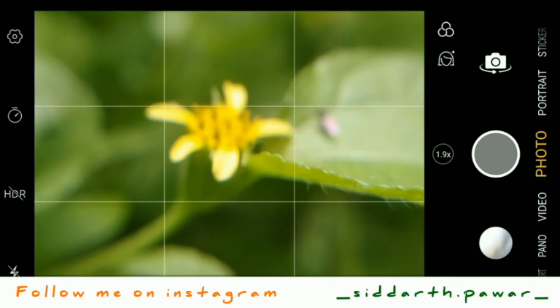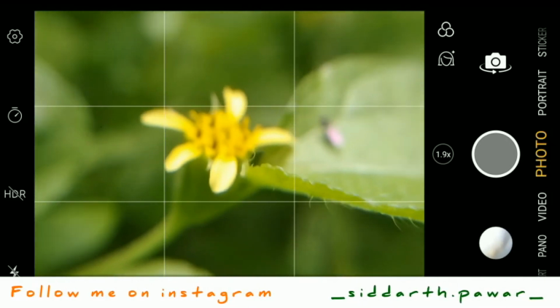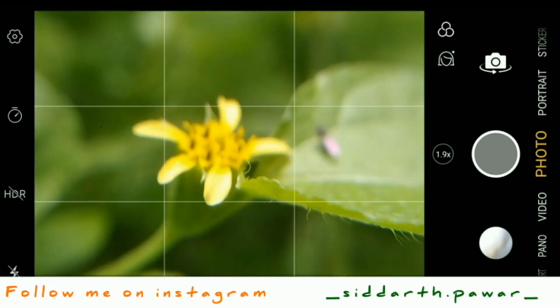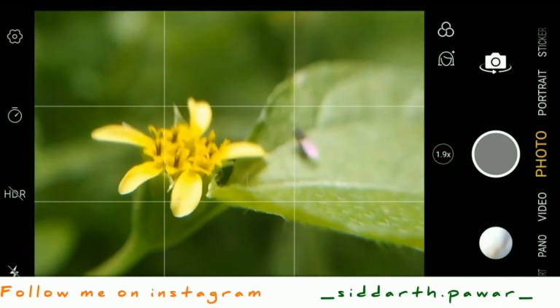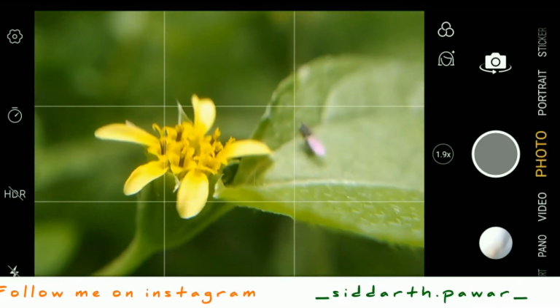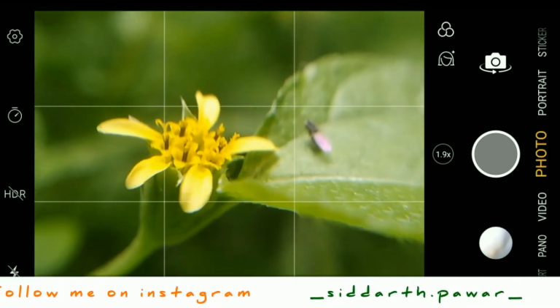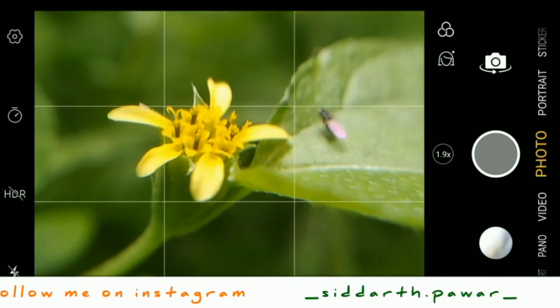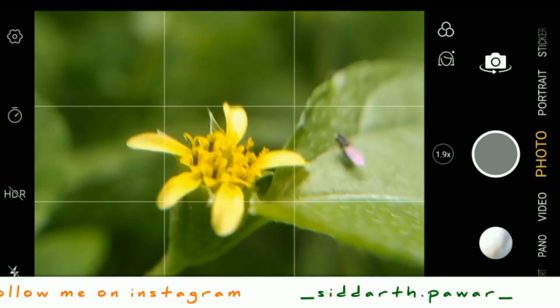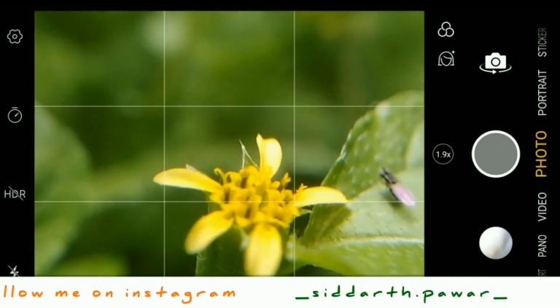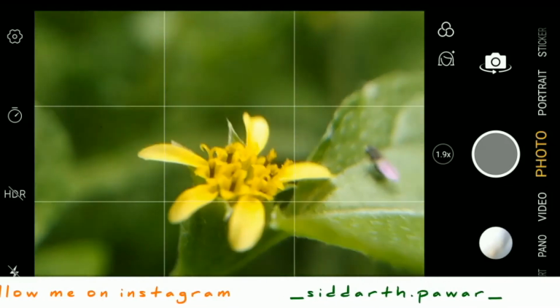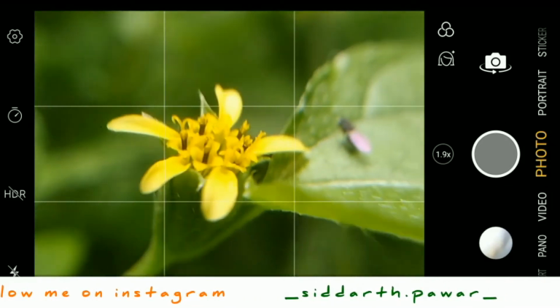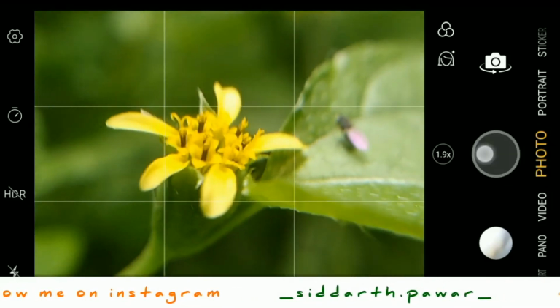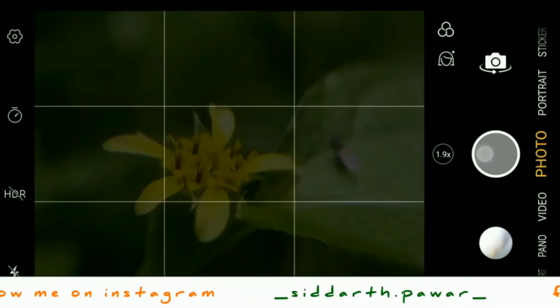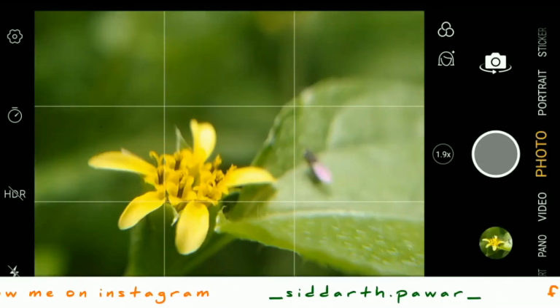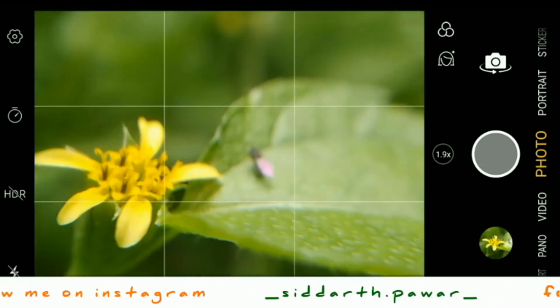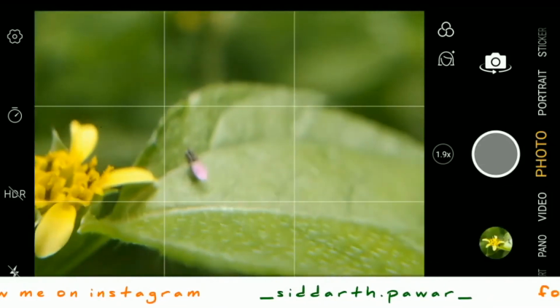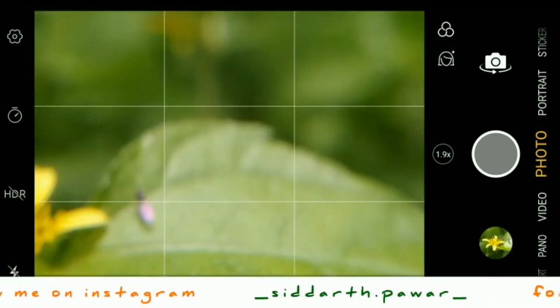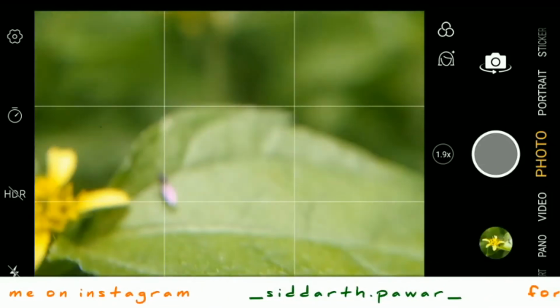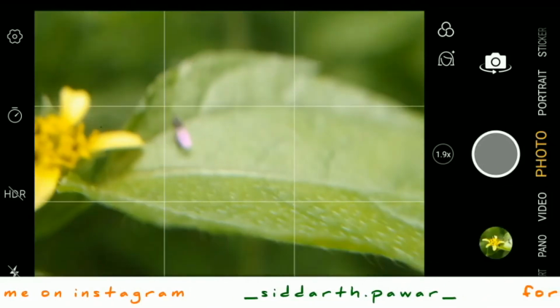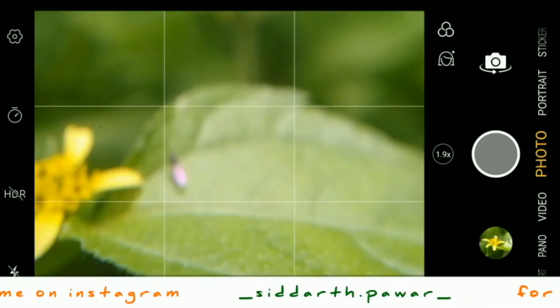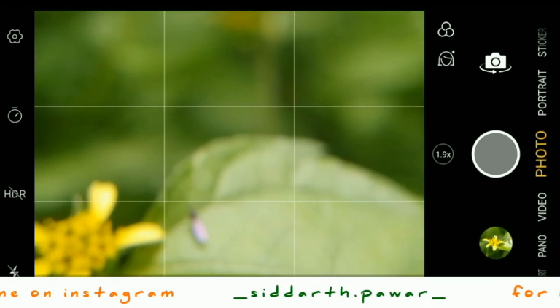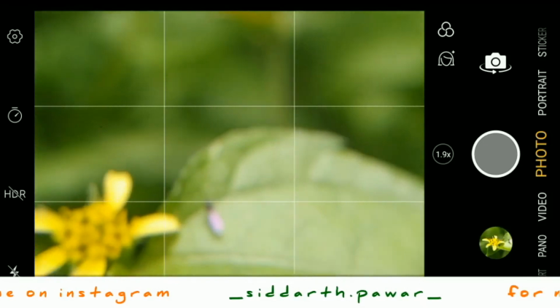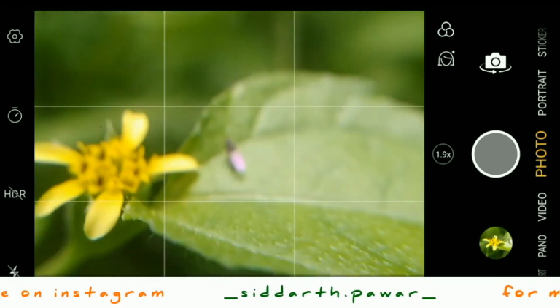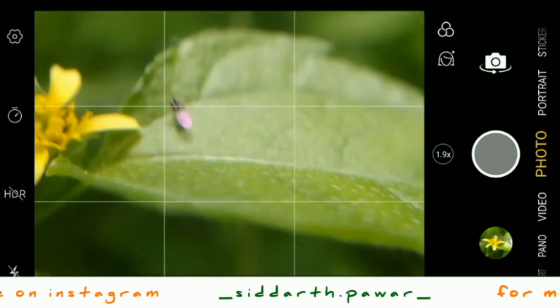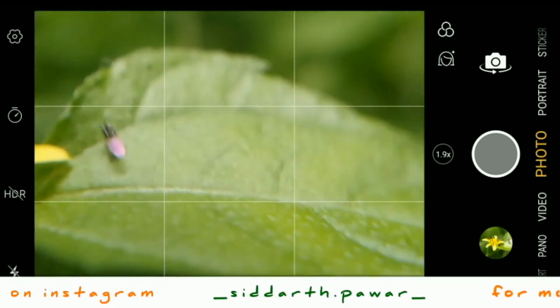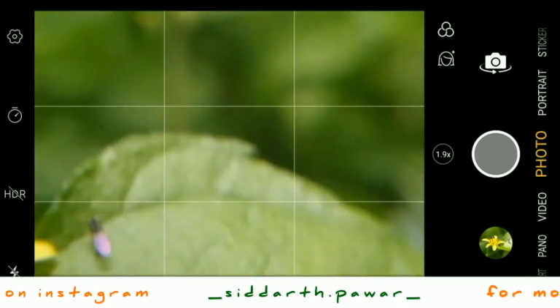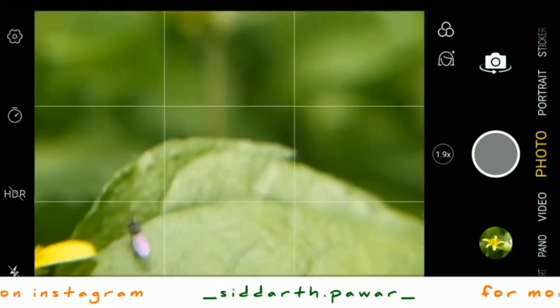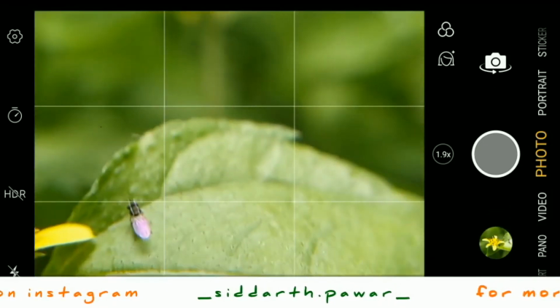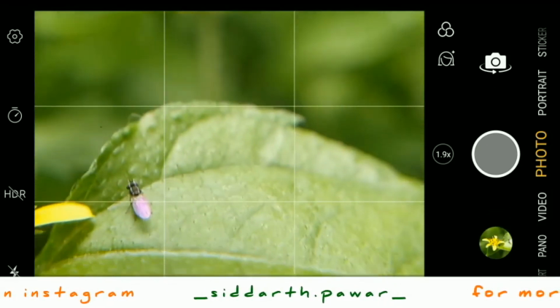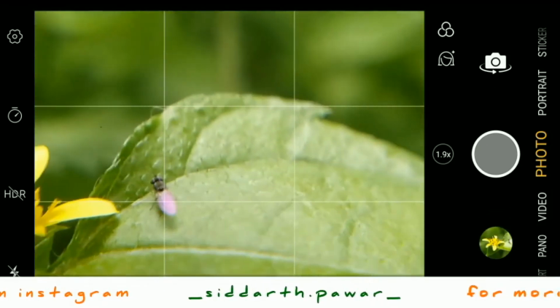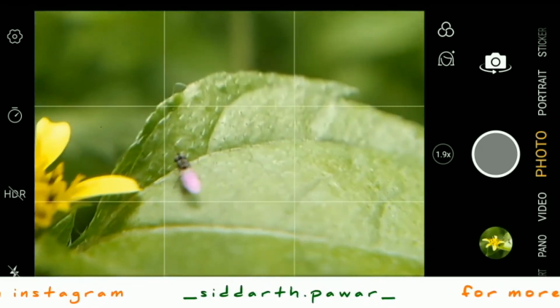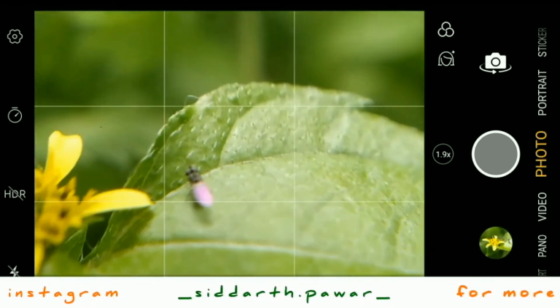As we take our camera nearer to the small subject, it focuses automatically.